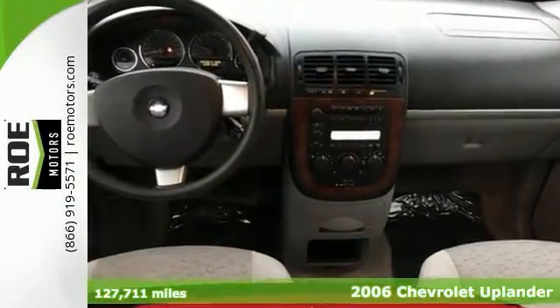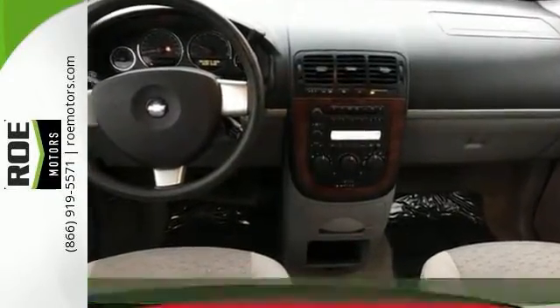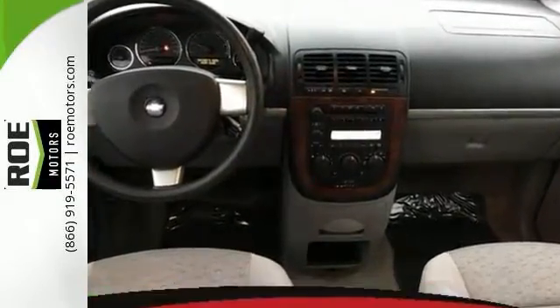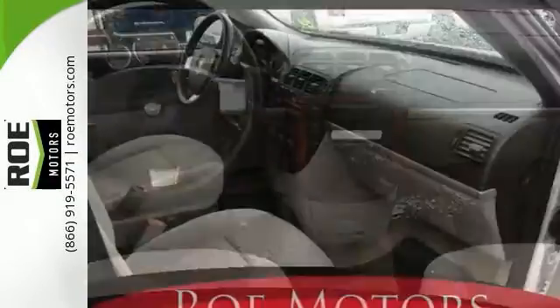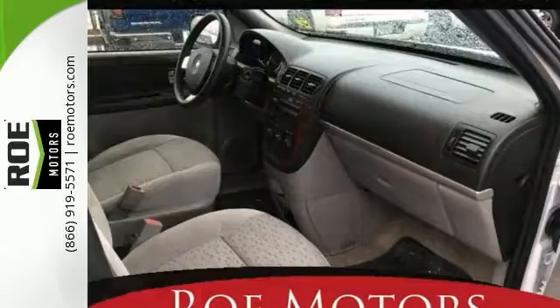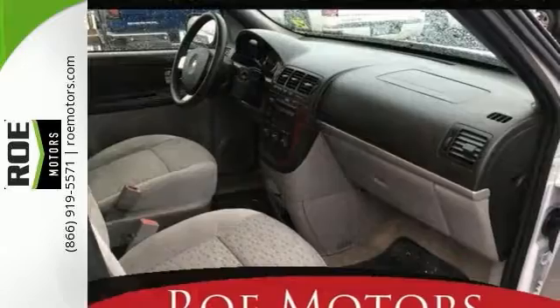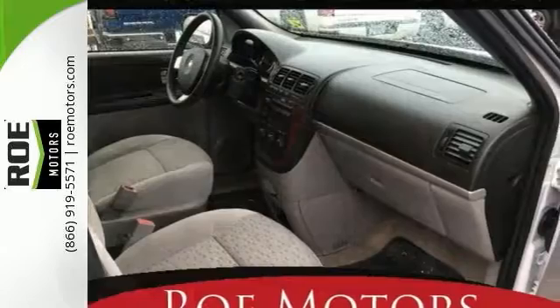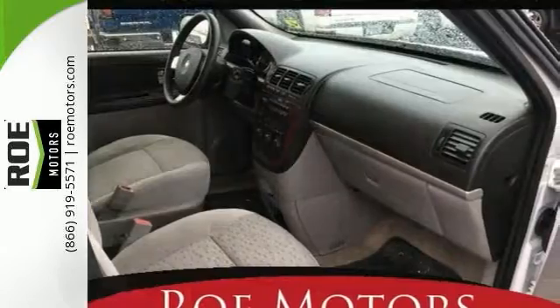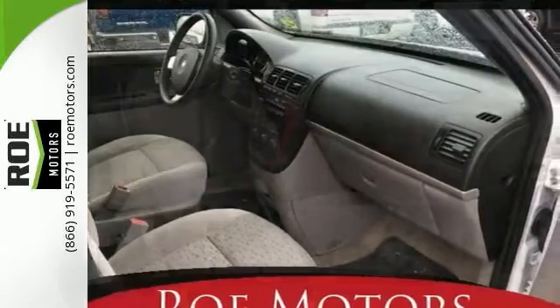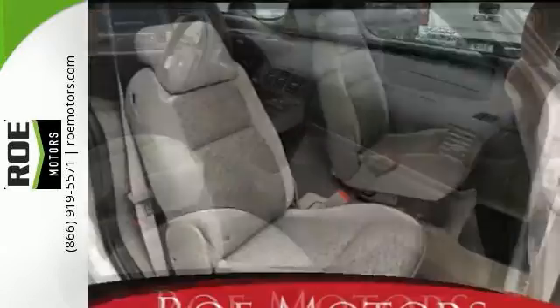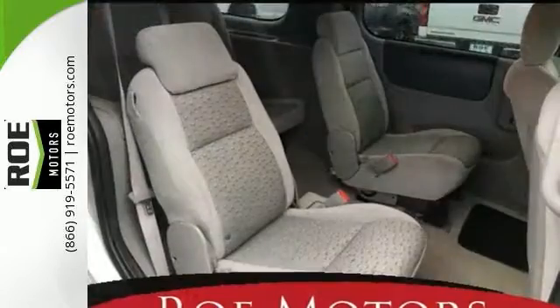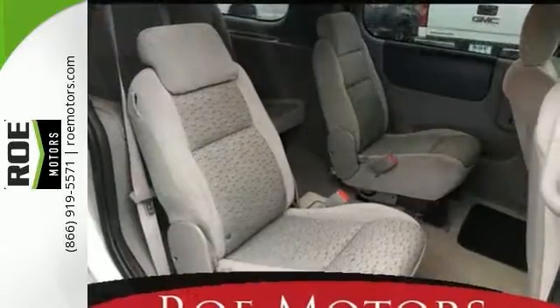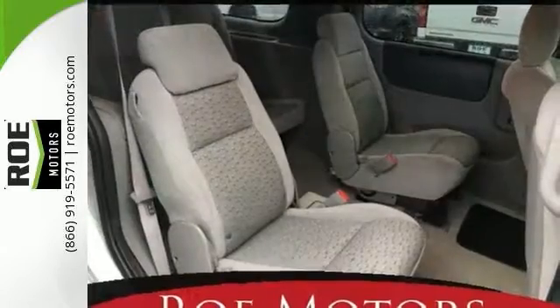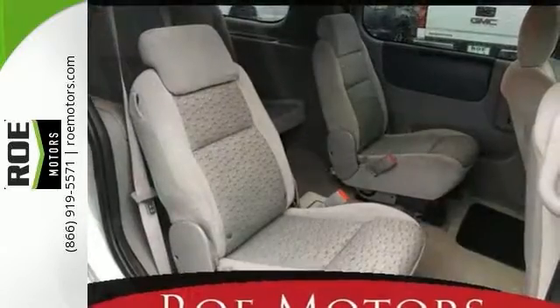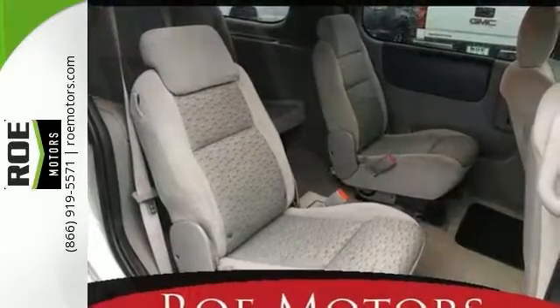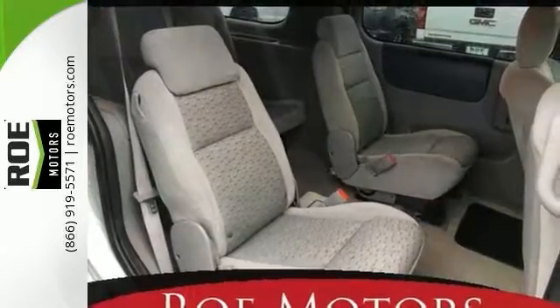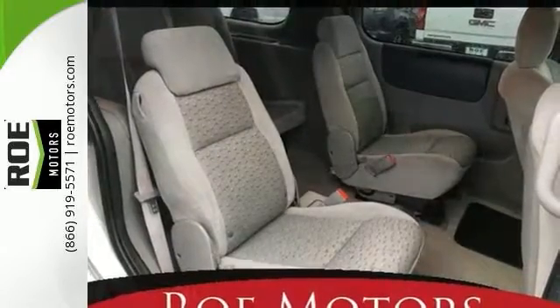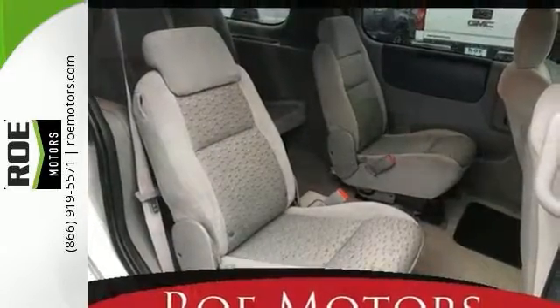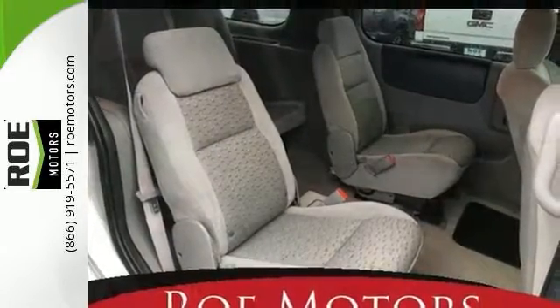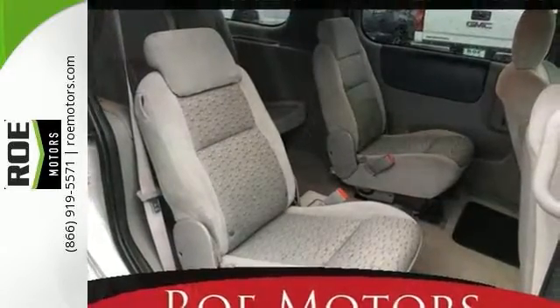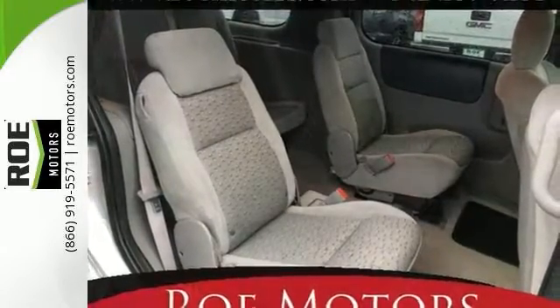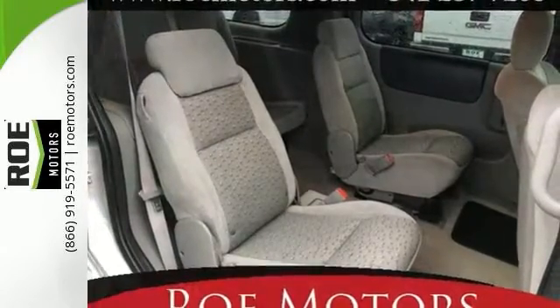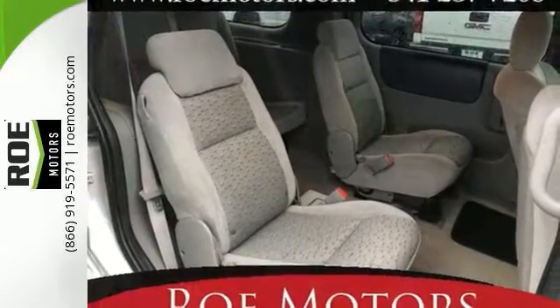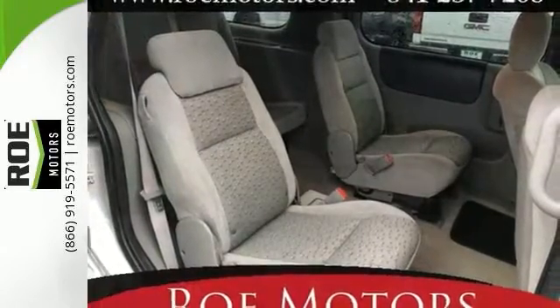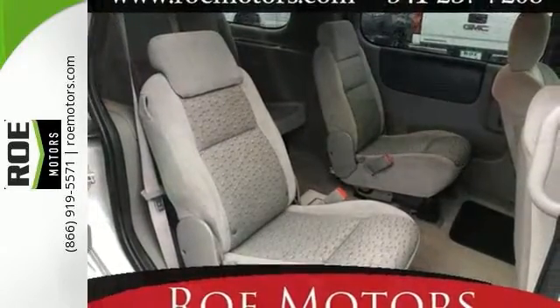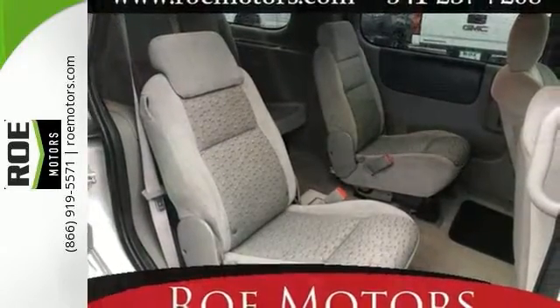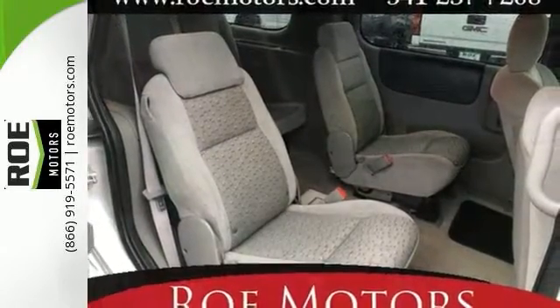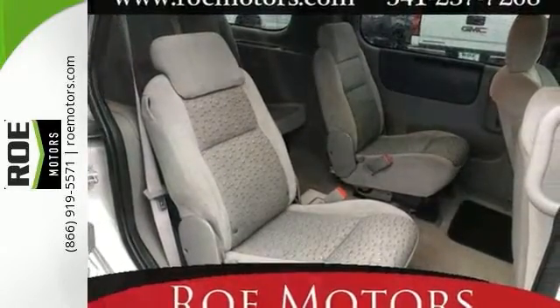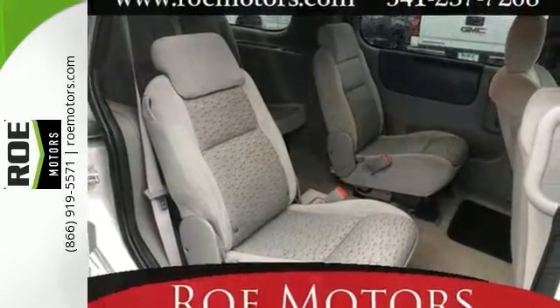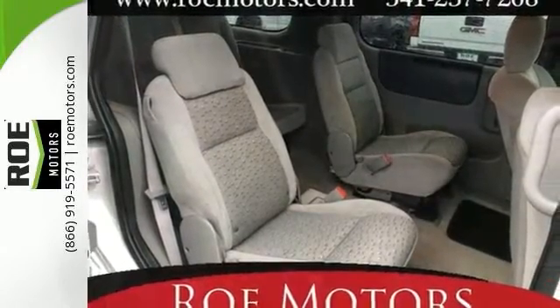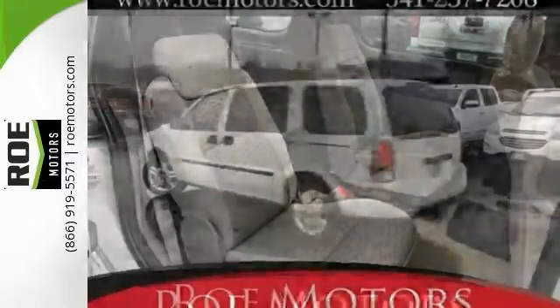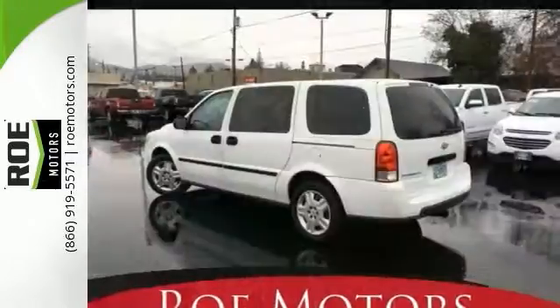Nicely equipped with alloy wheels, deep tinted glass, CD player, cloth seating, traction control, and a hitch receiver.